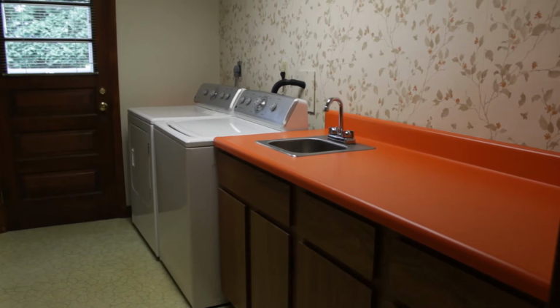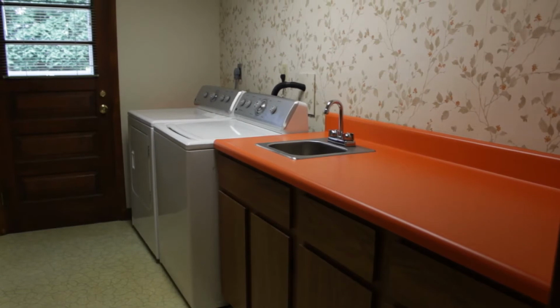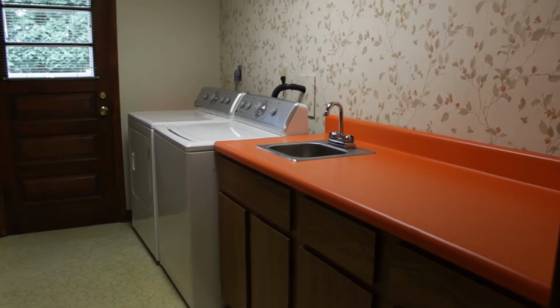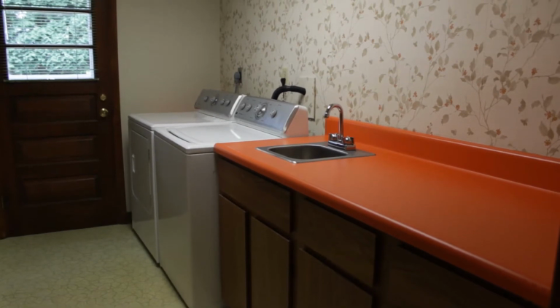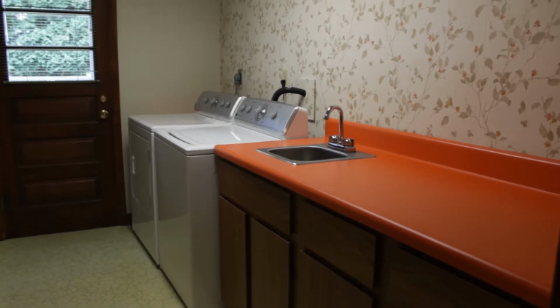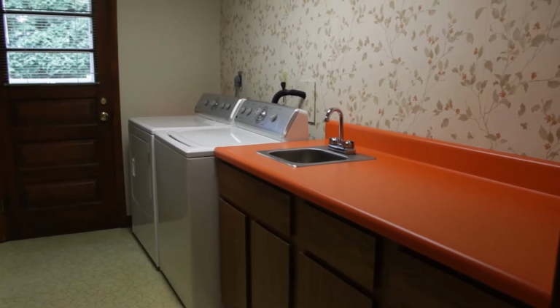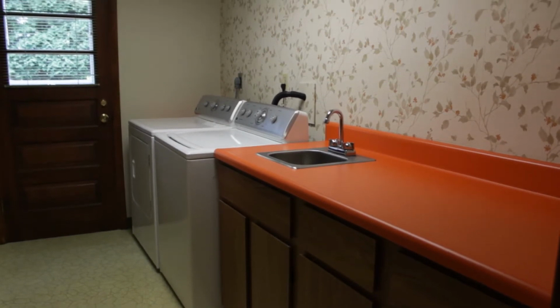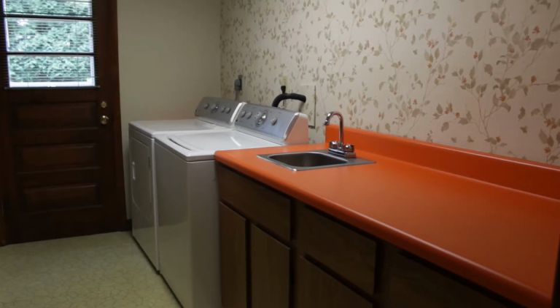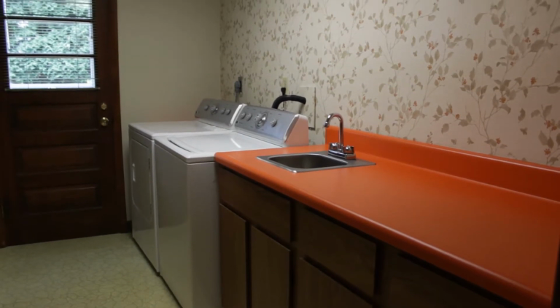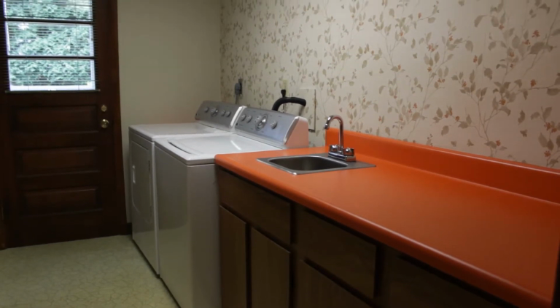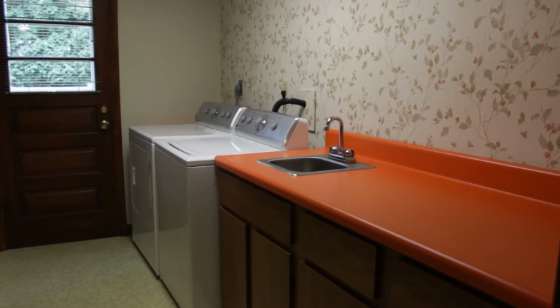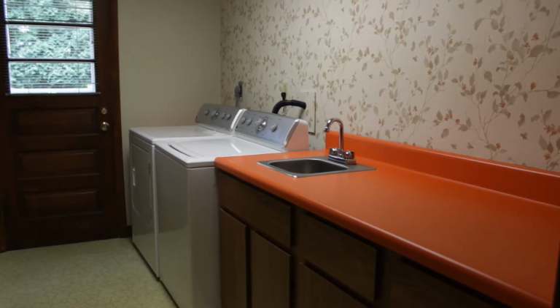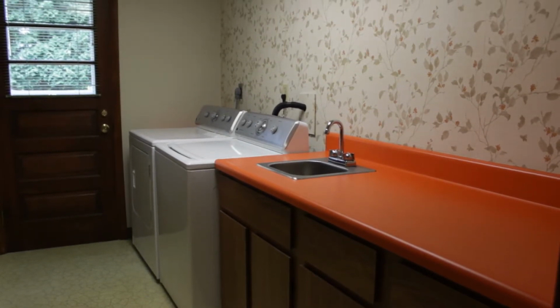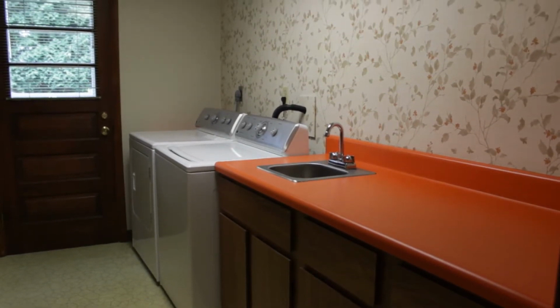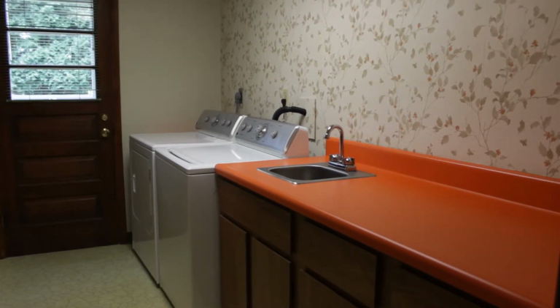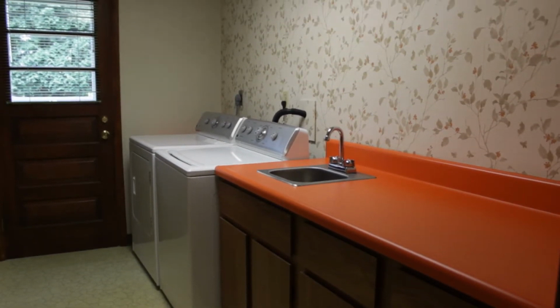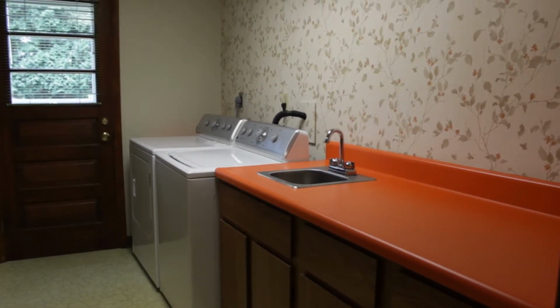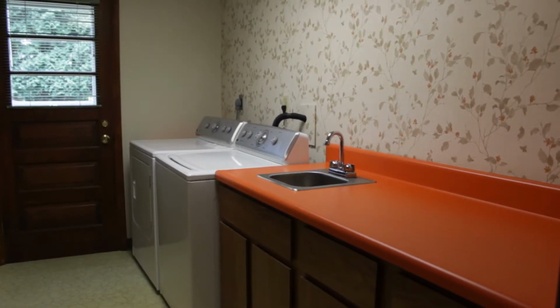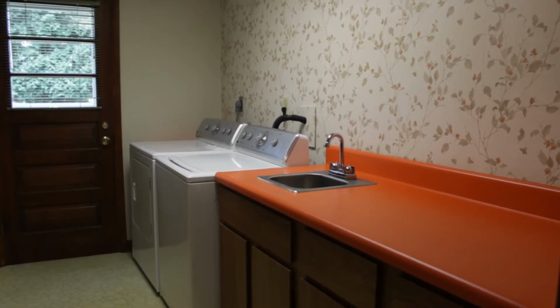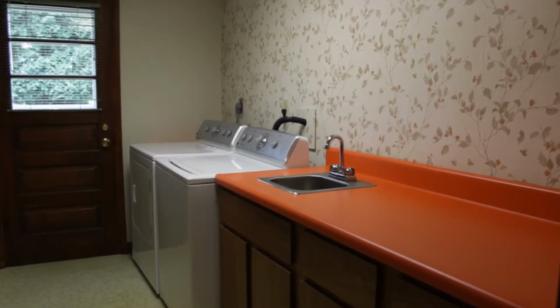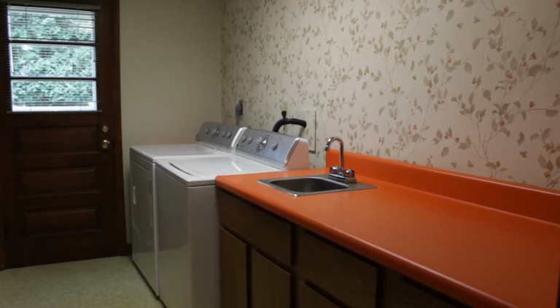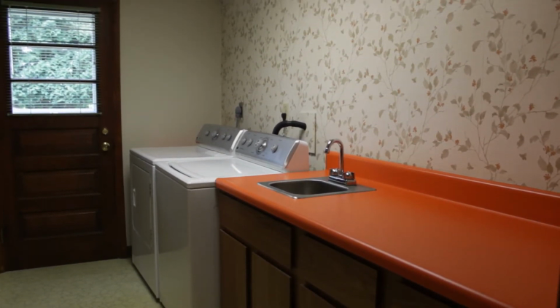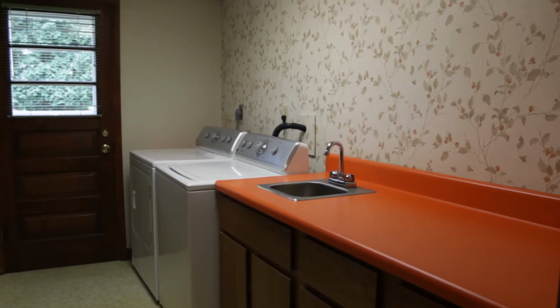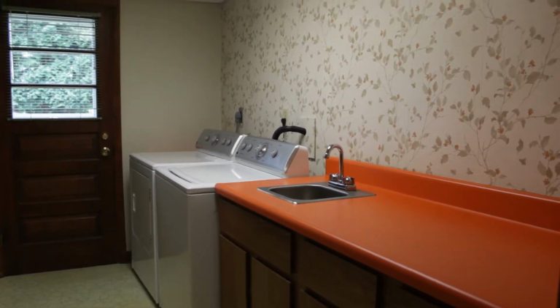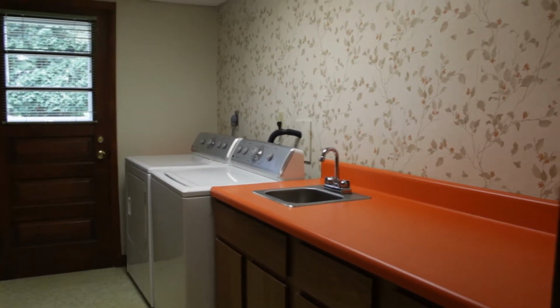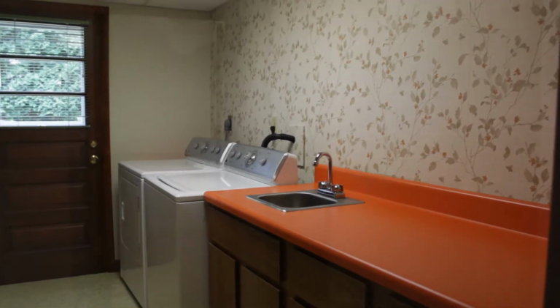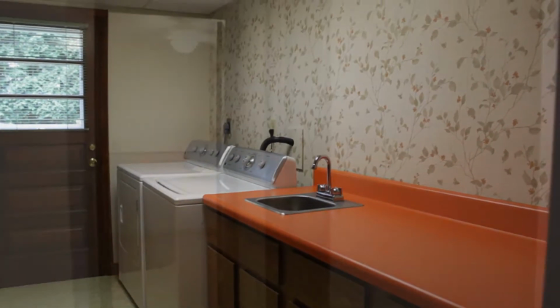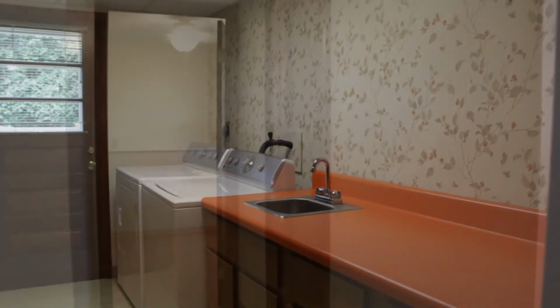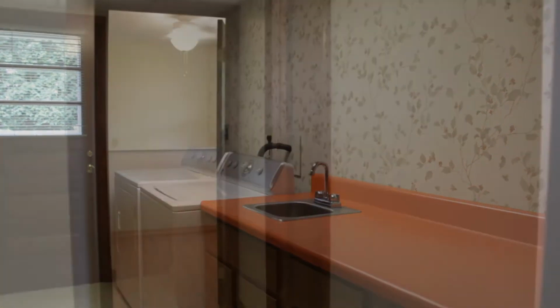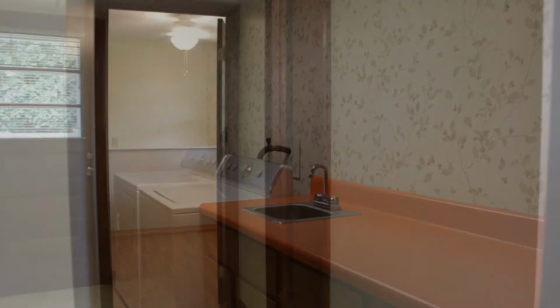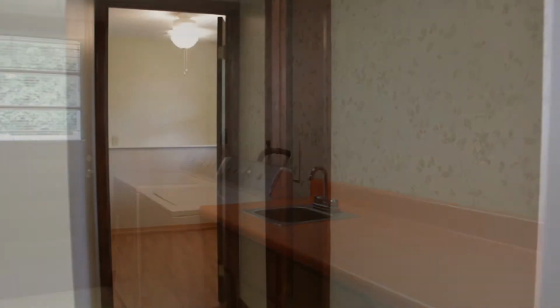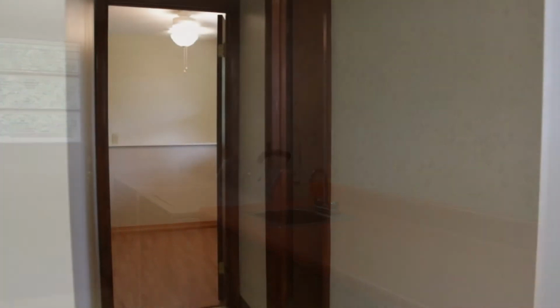The laundry room has a counter and a sink, off of which there's a half bathroom.